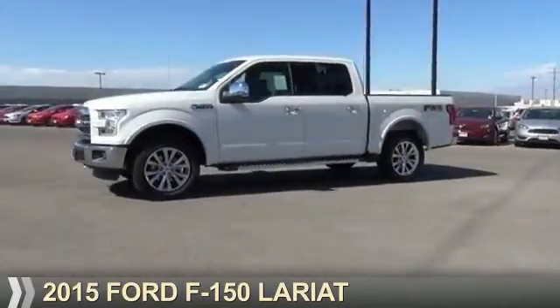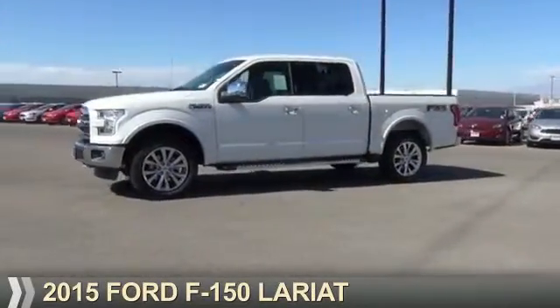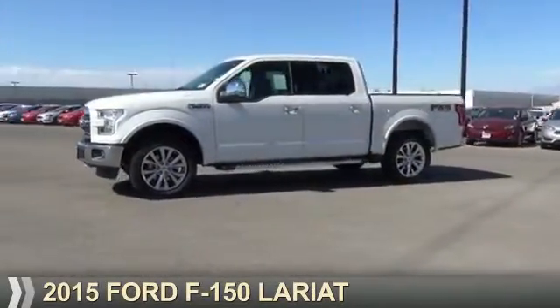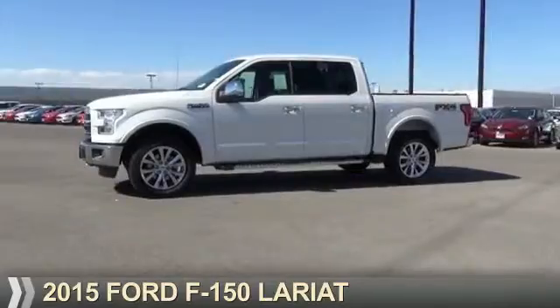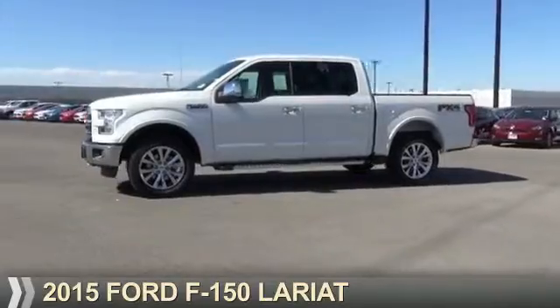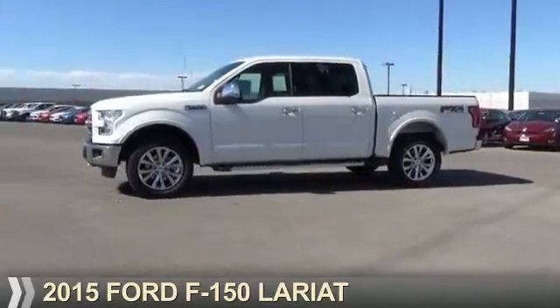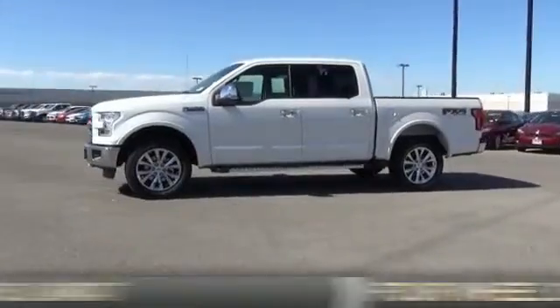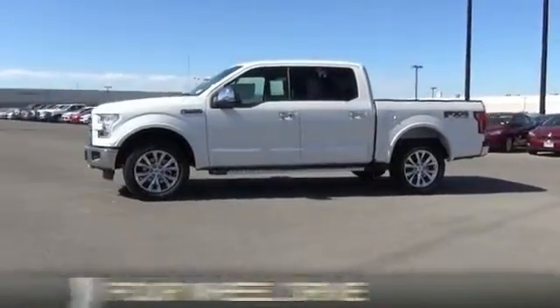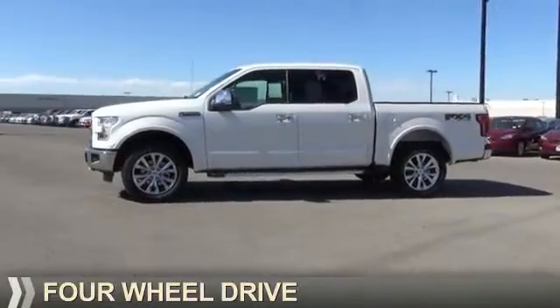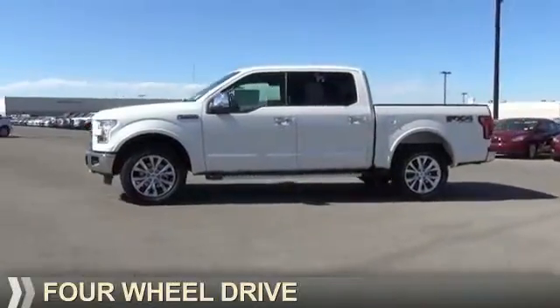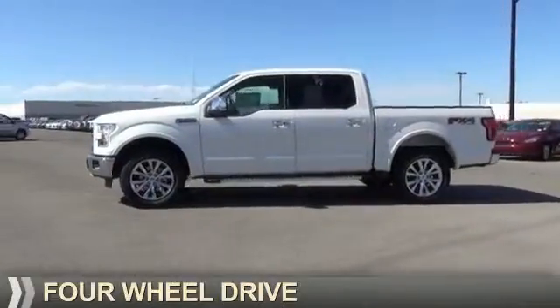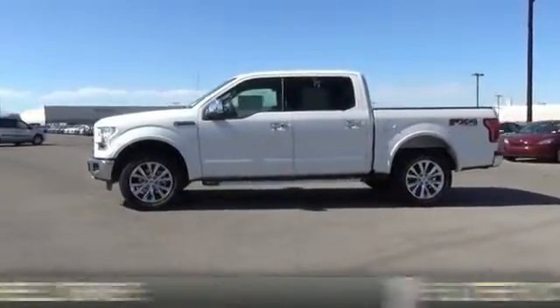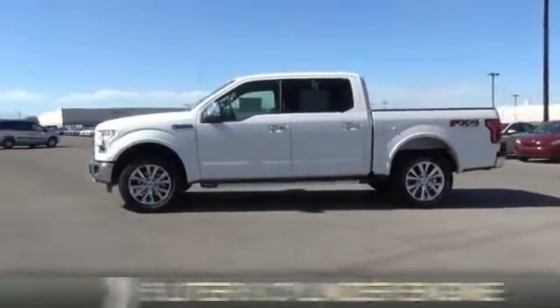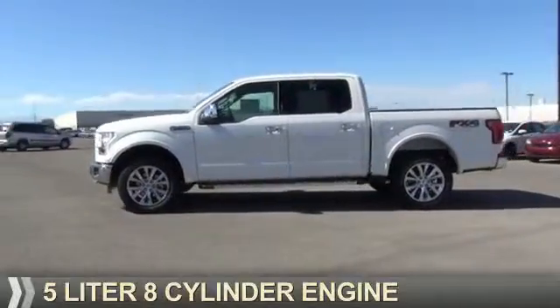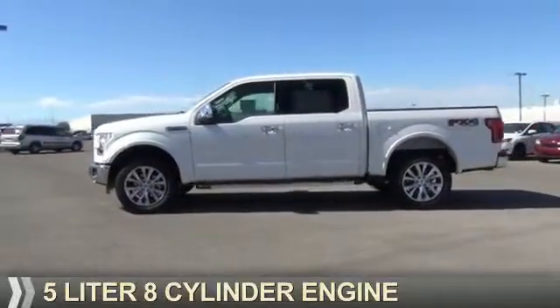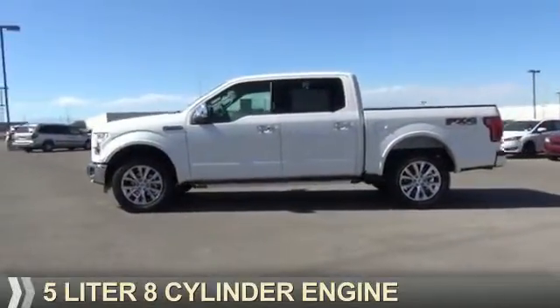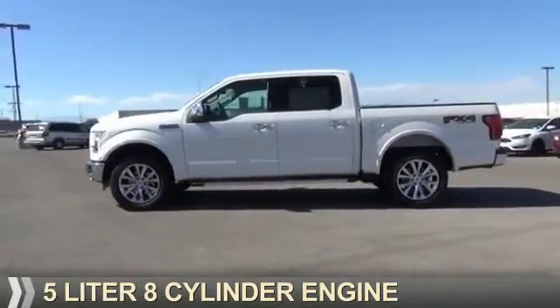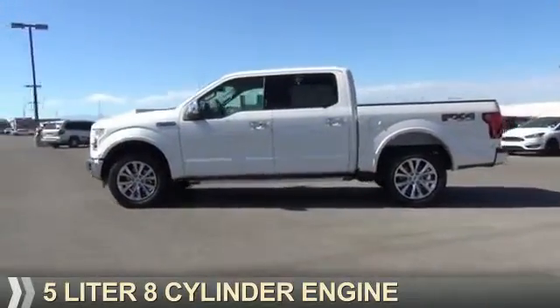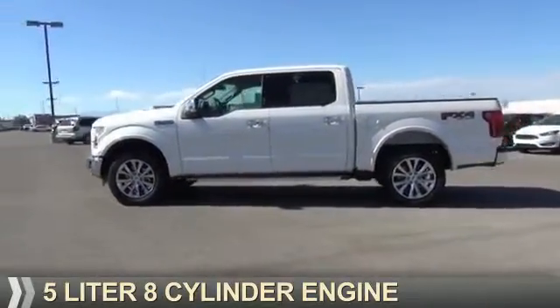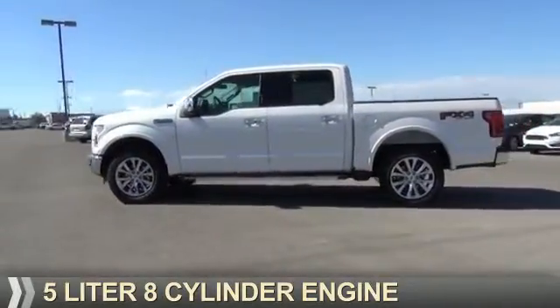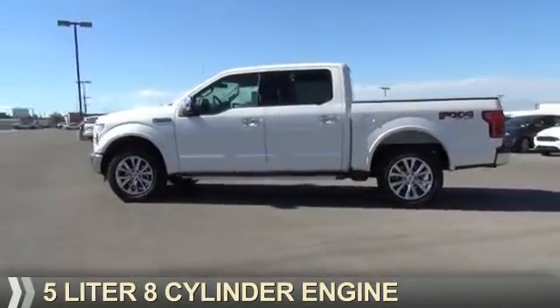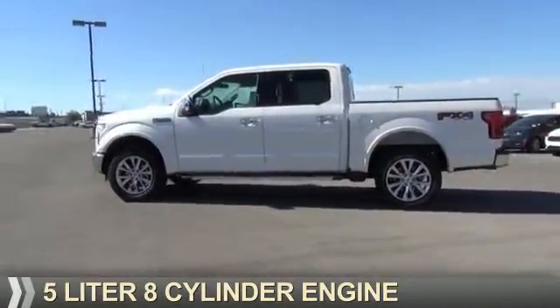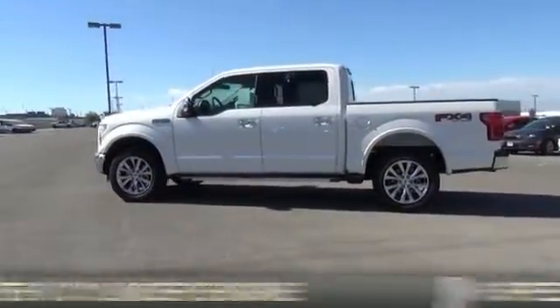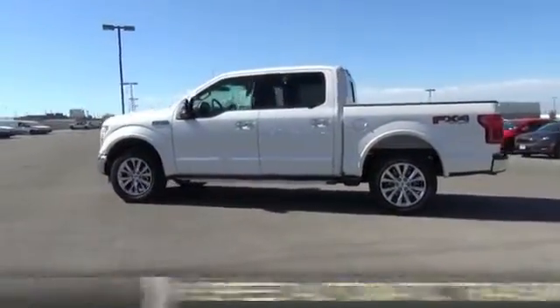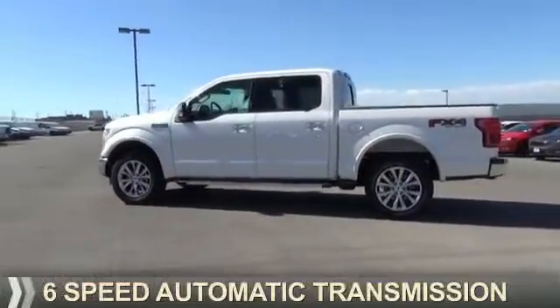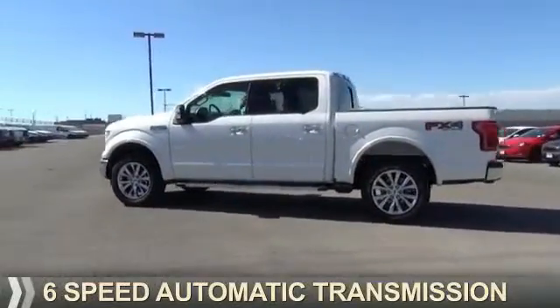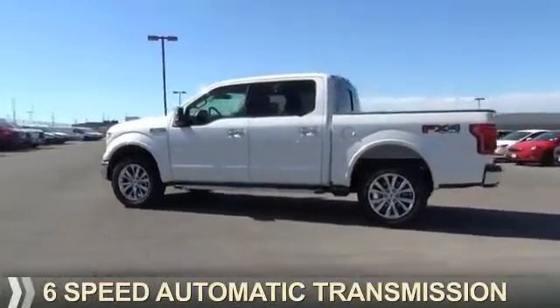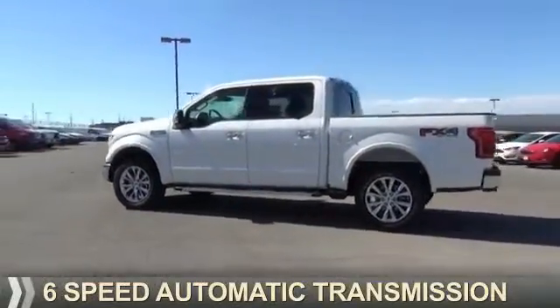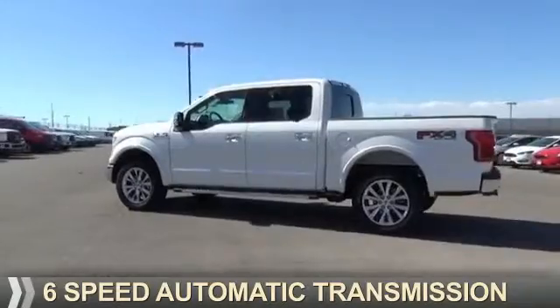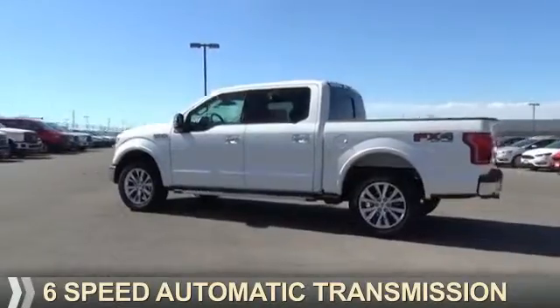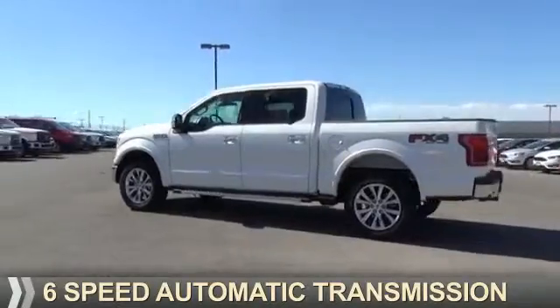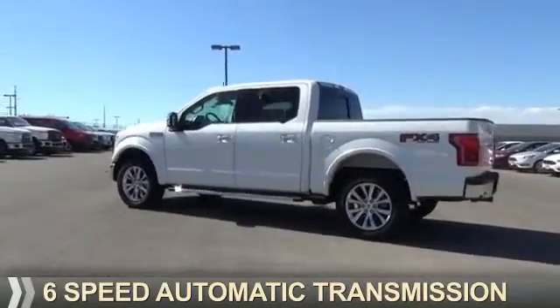It's powered by 4-wheel drive, a 5-liter 8-cylinder engine, and a 6-speed automatic transmission.